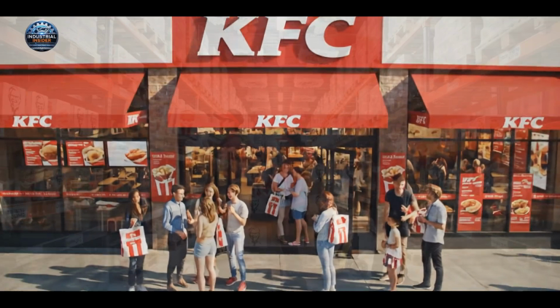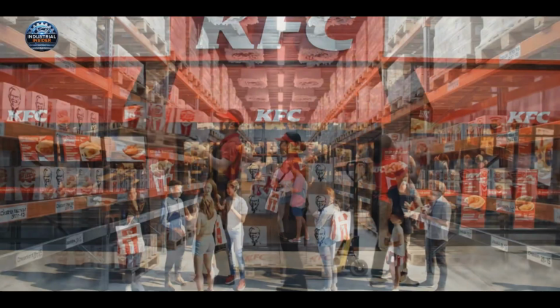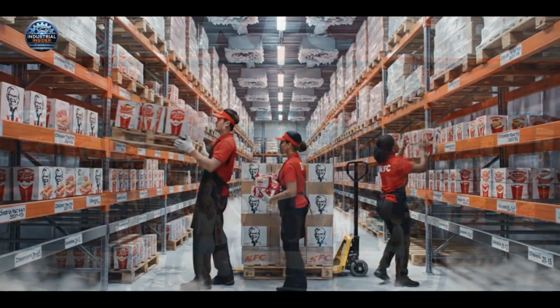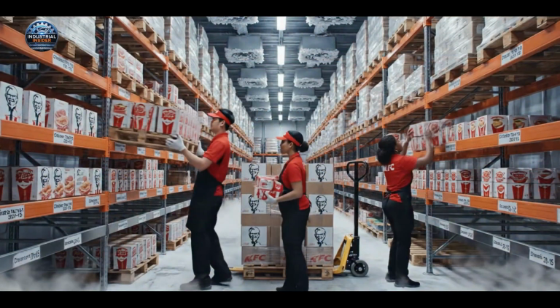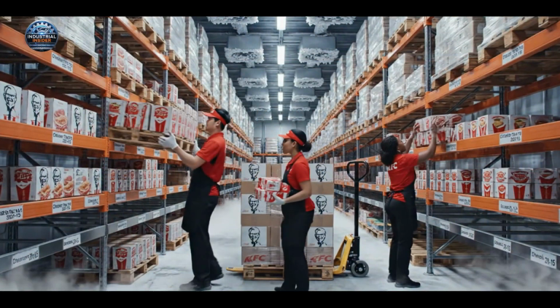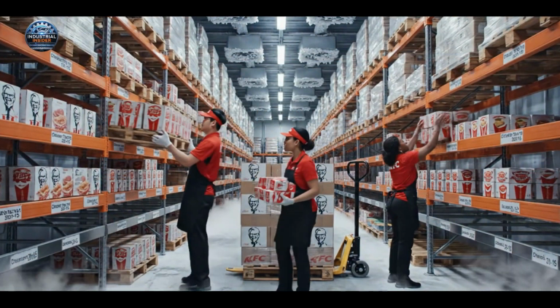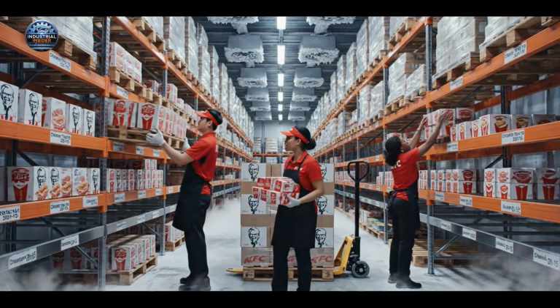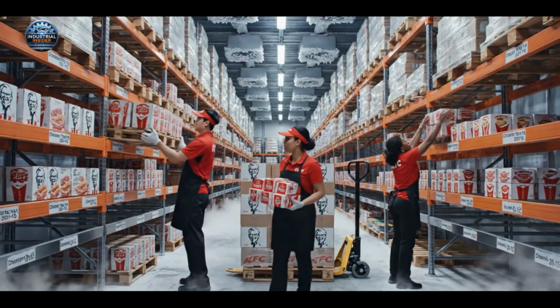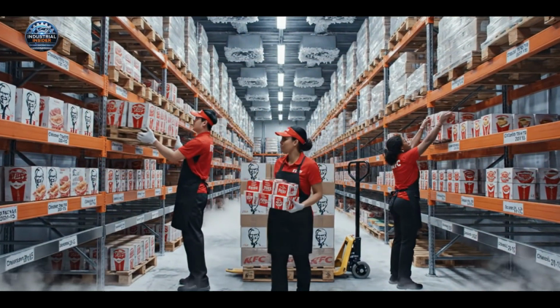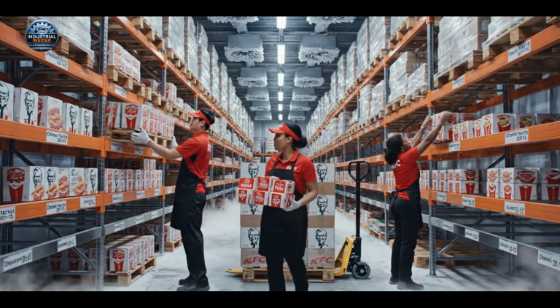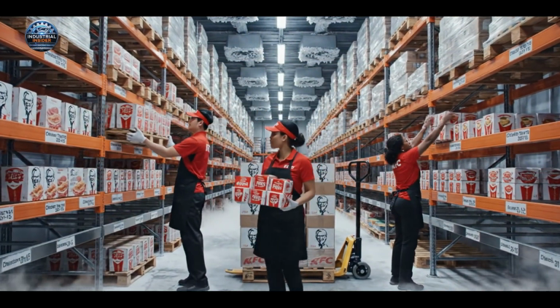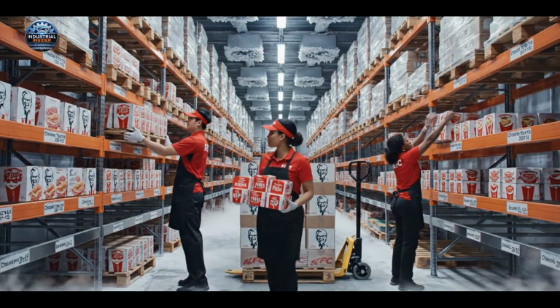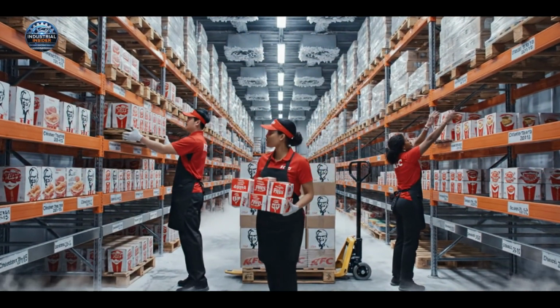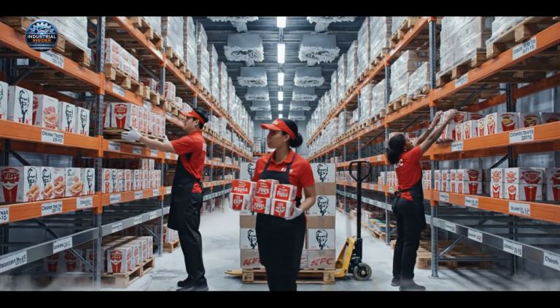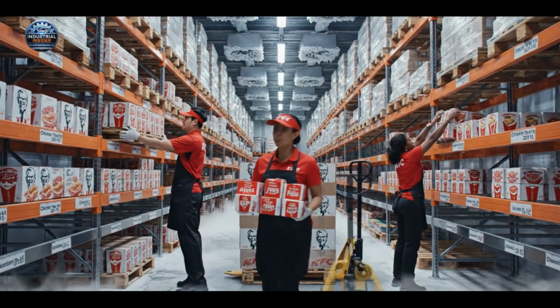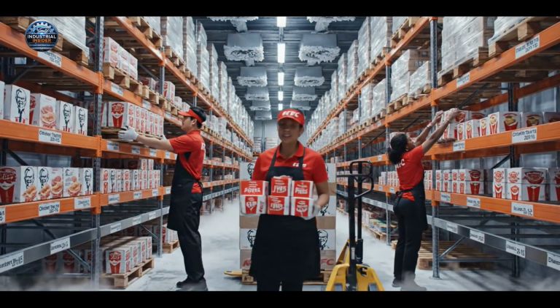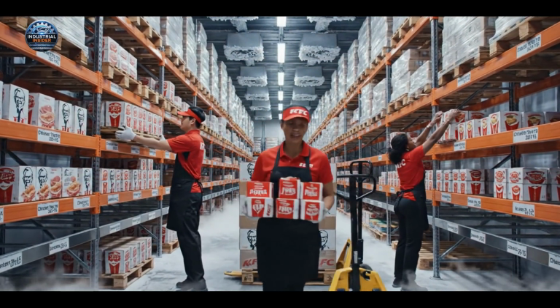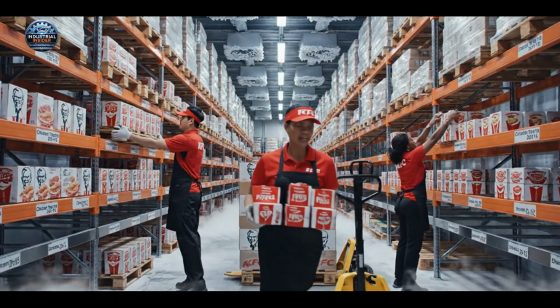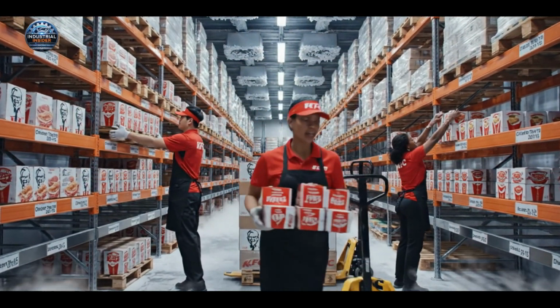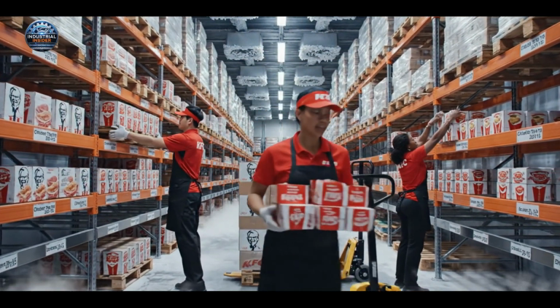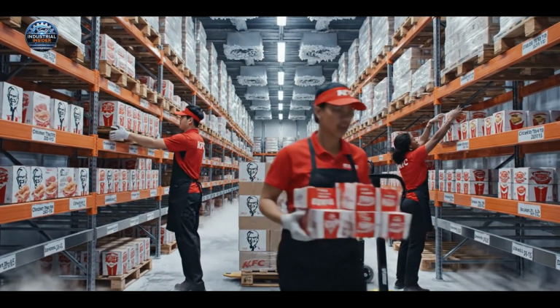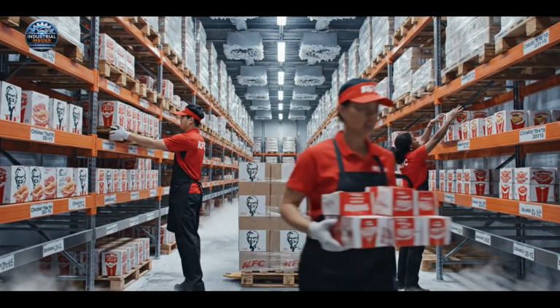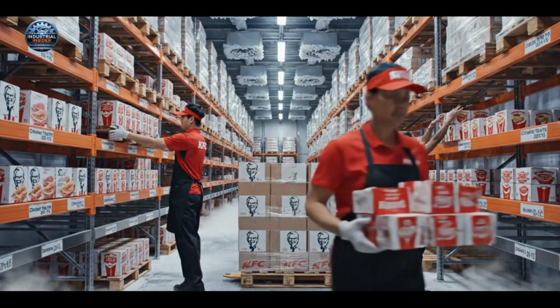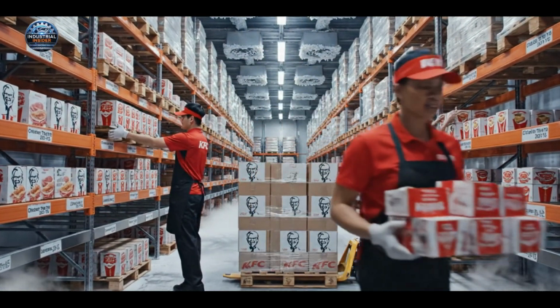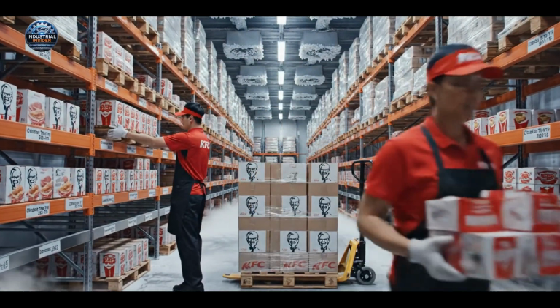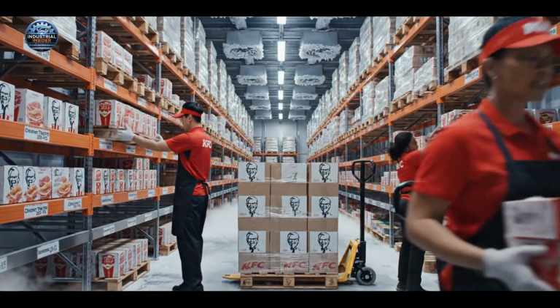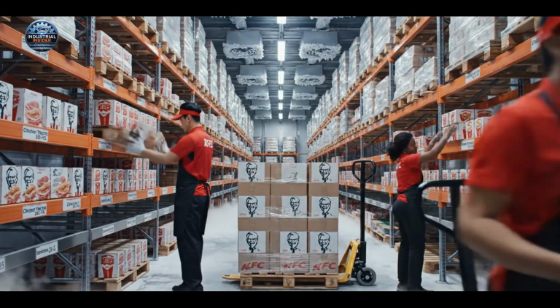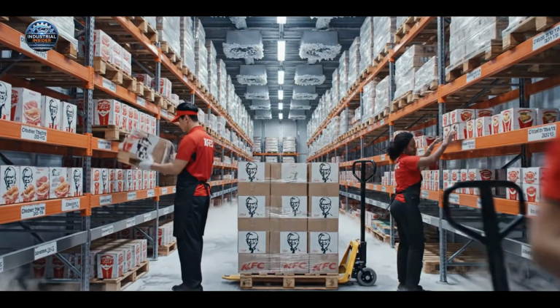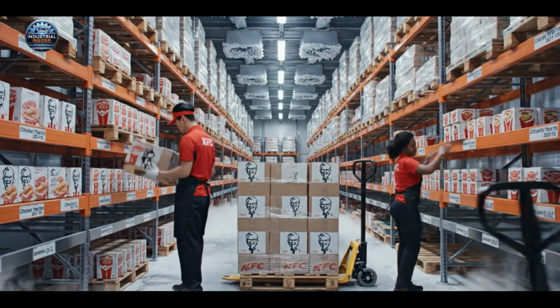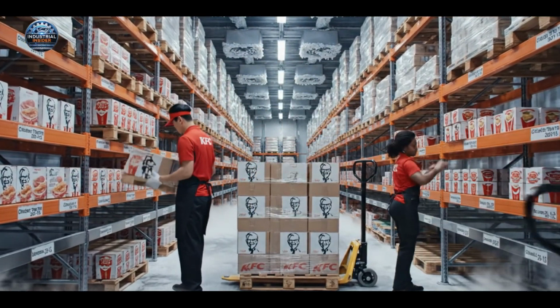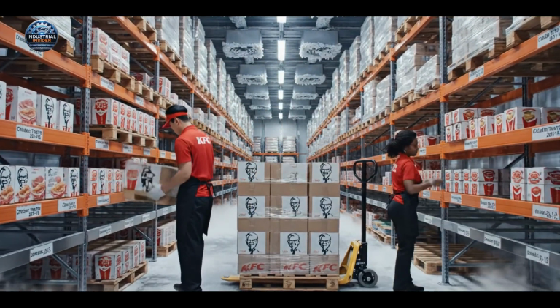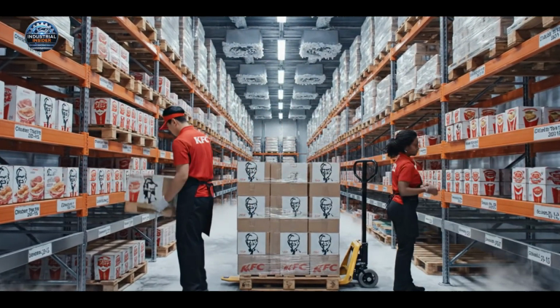Make sure the newest dates are in the back, James. We need to rotate the stock properly. Got it — stacking them now.